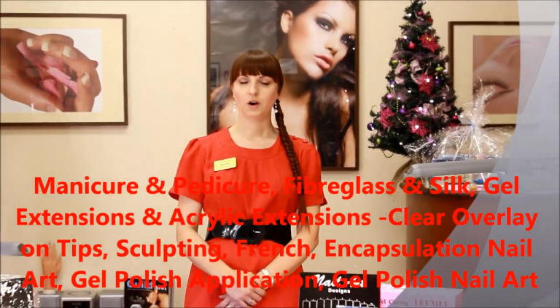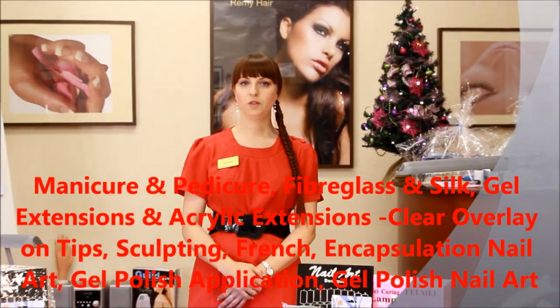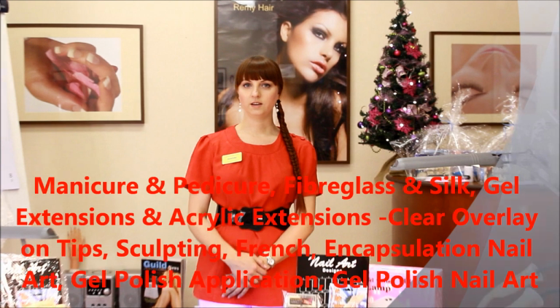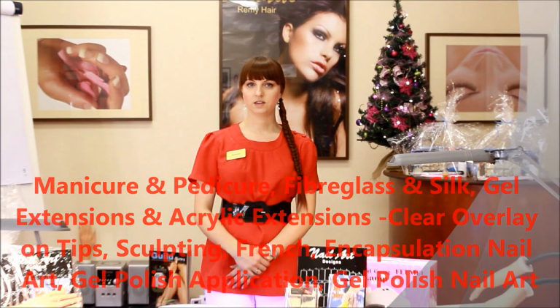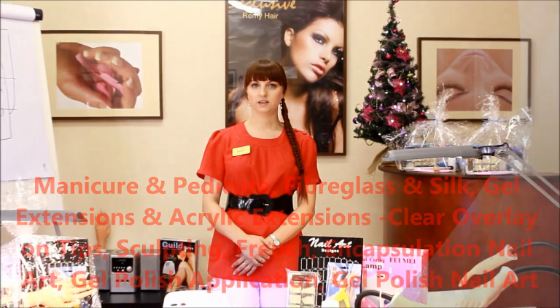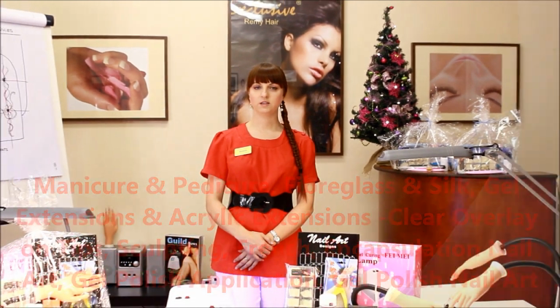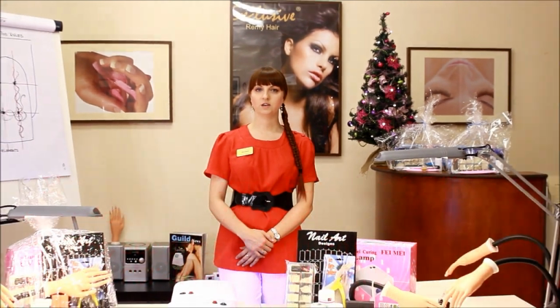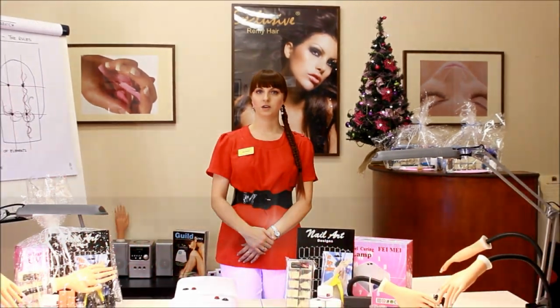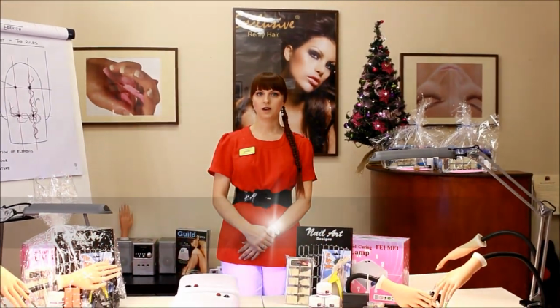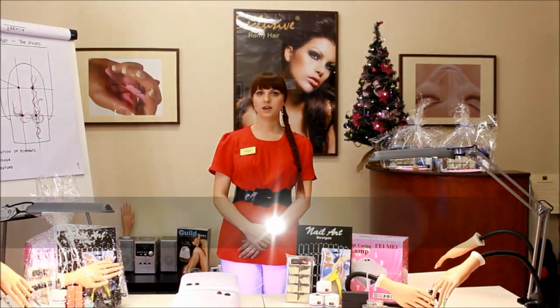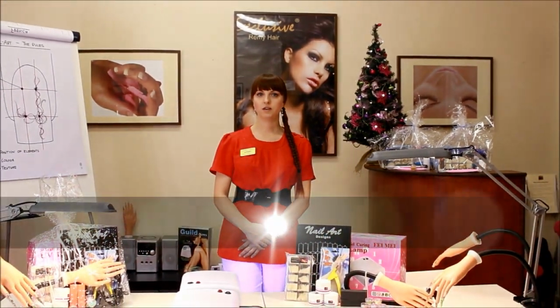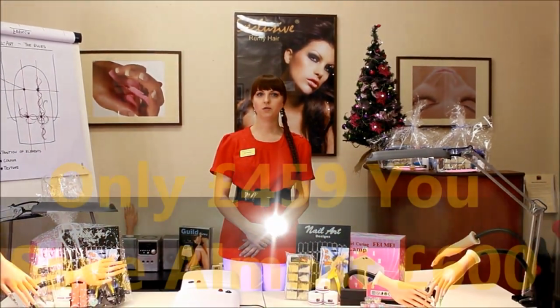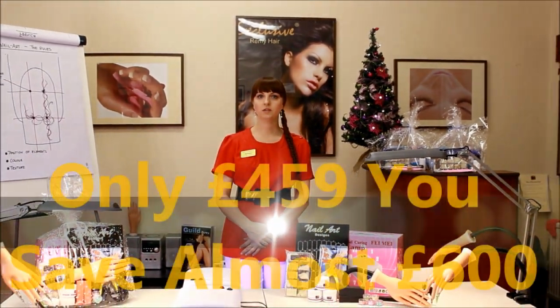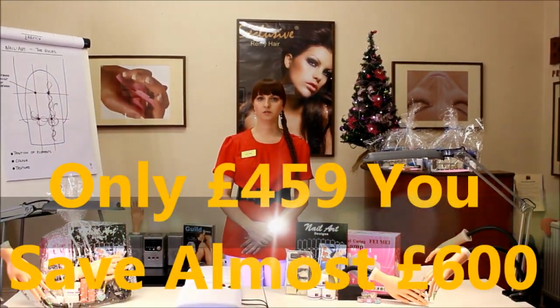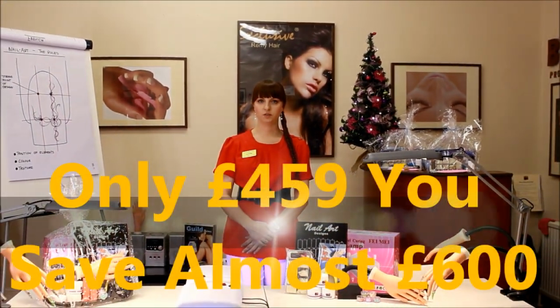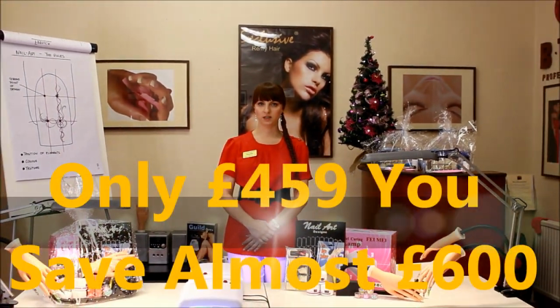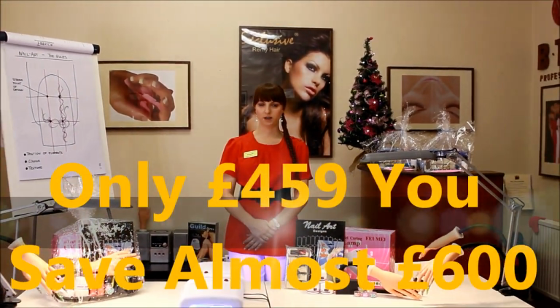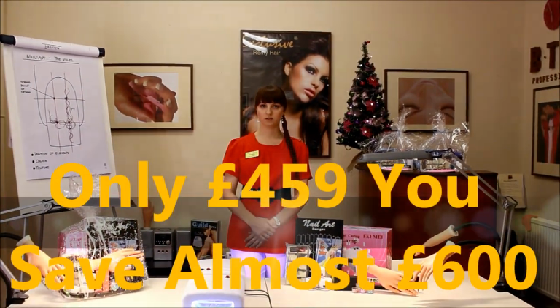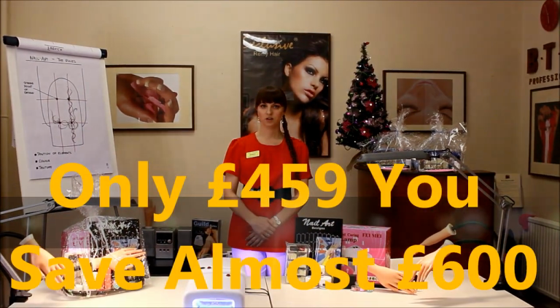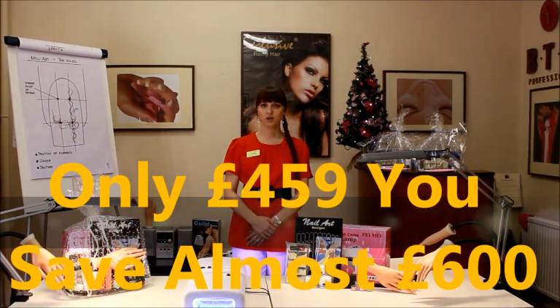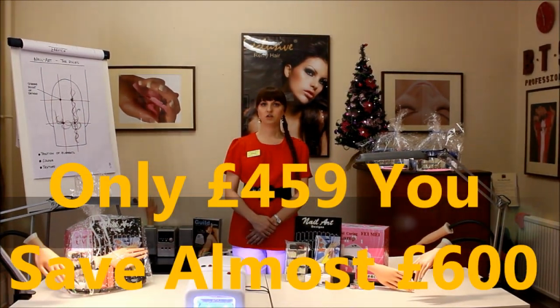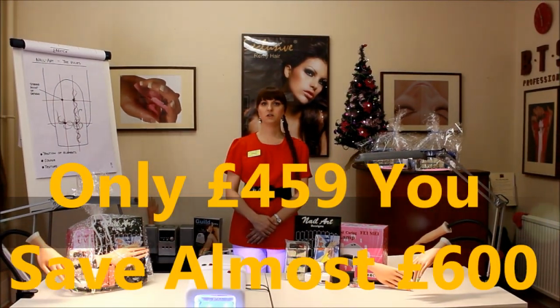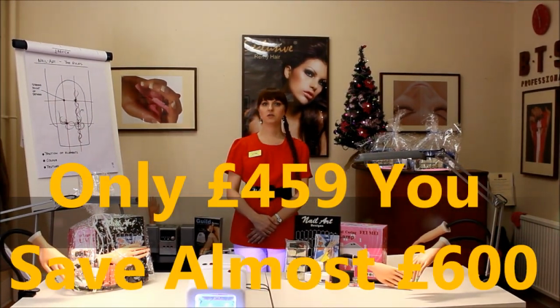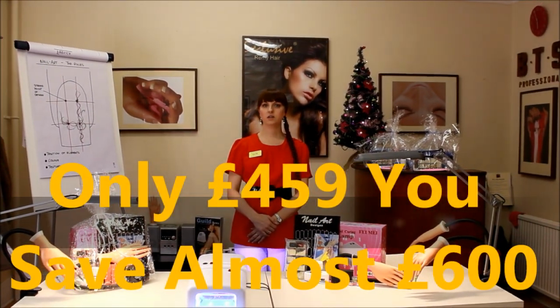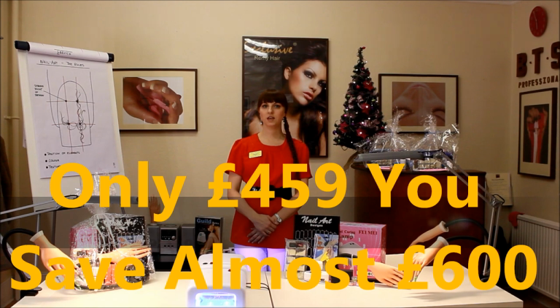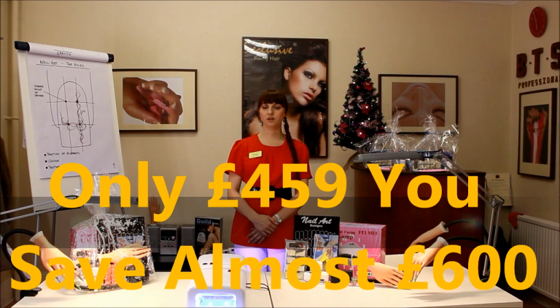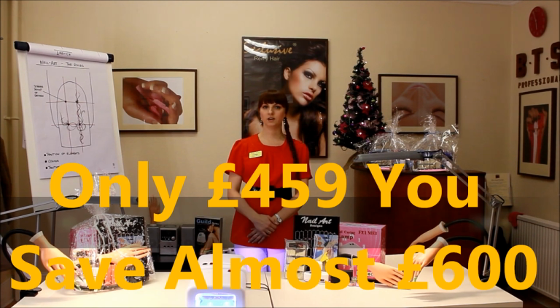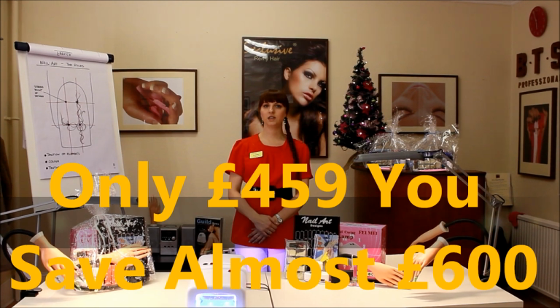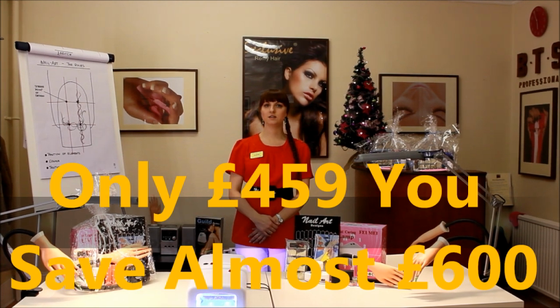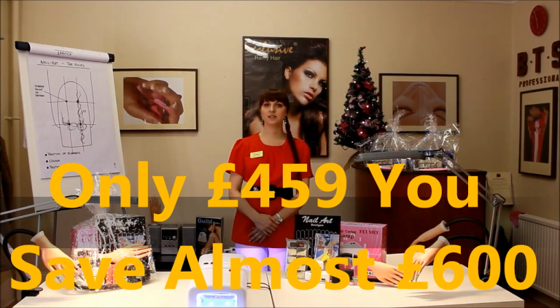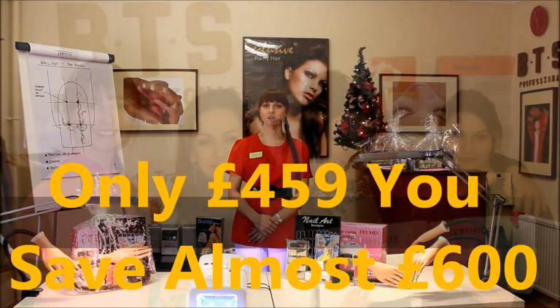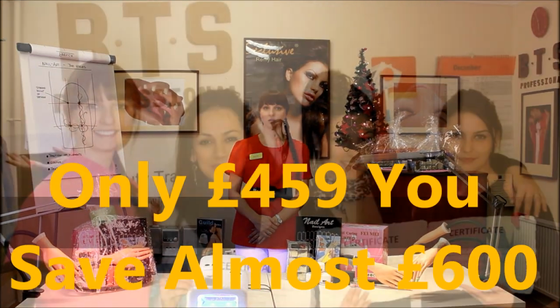All of that is at an amazing £459, which means that you are saving nearly £600.